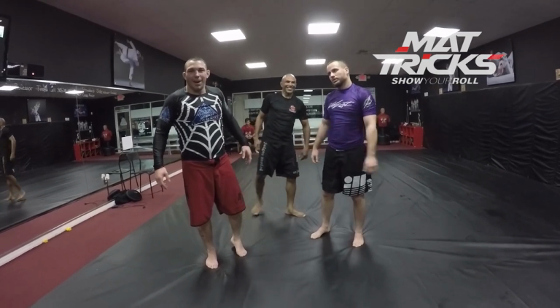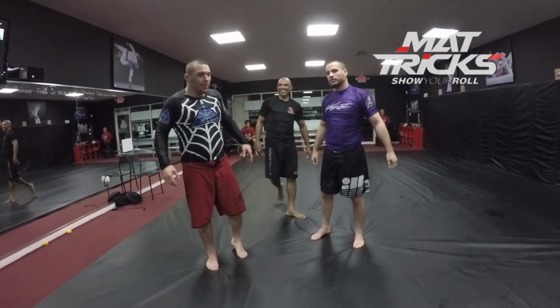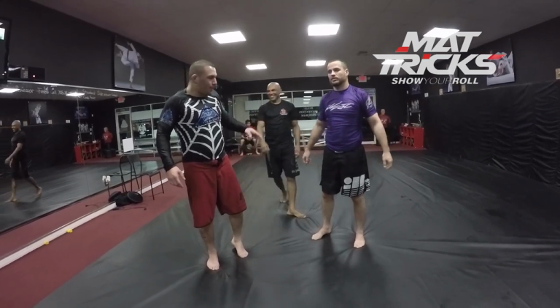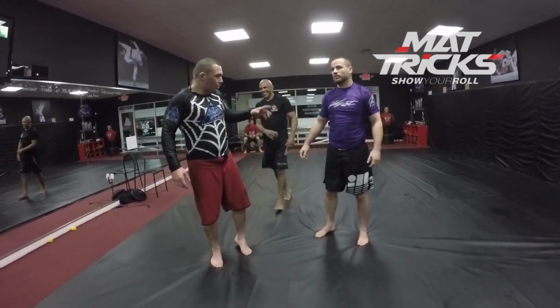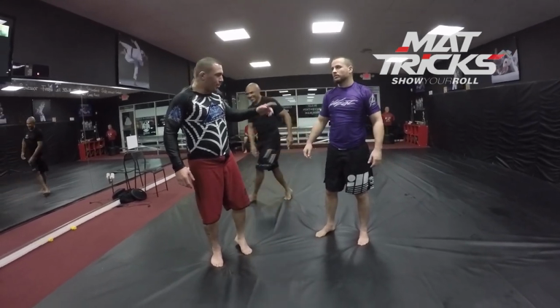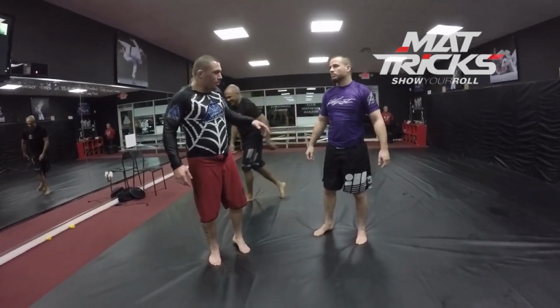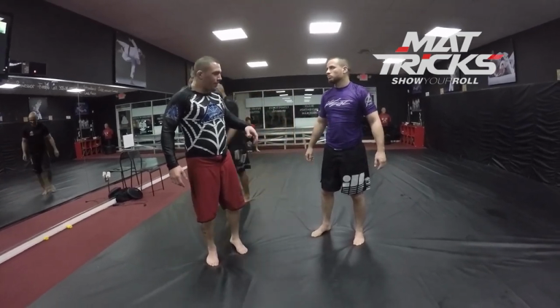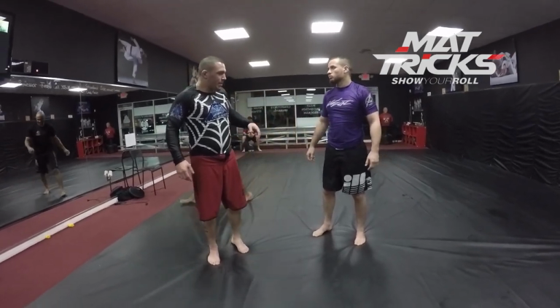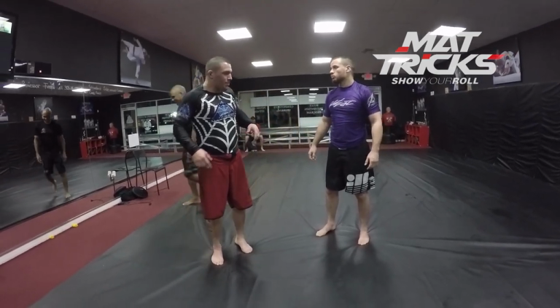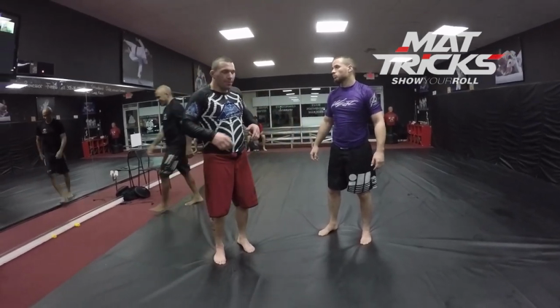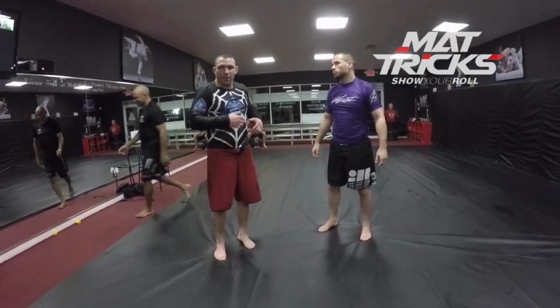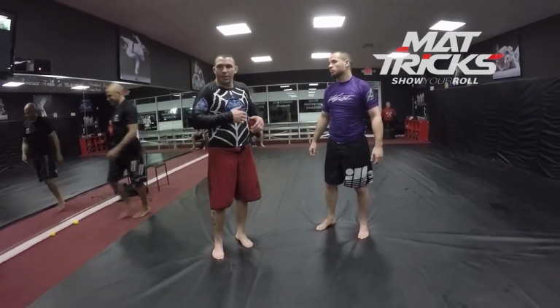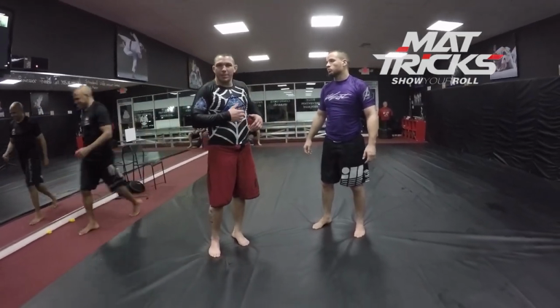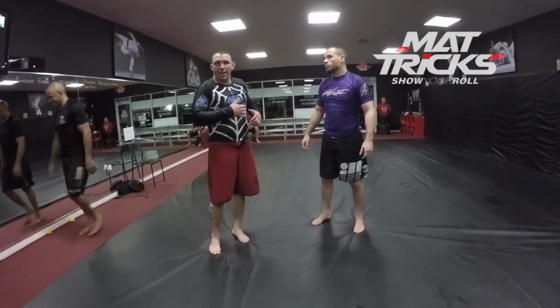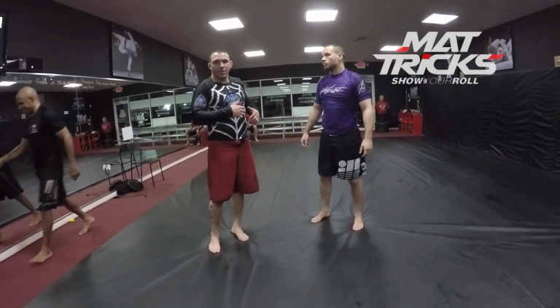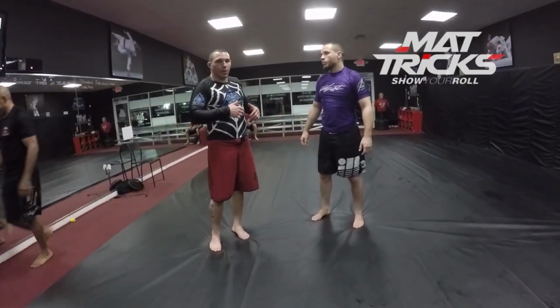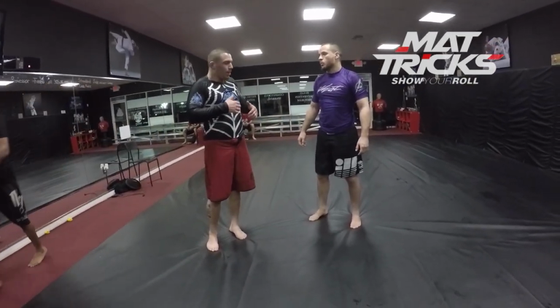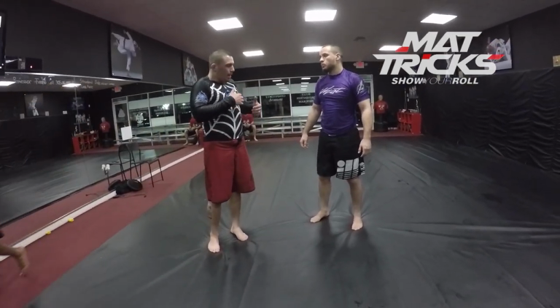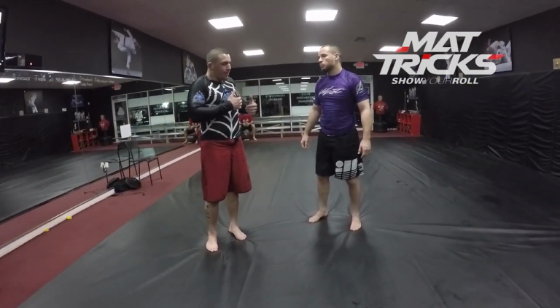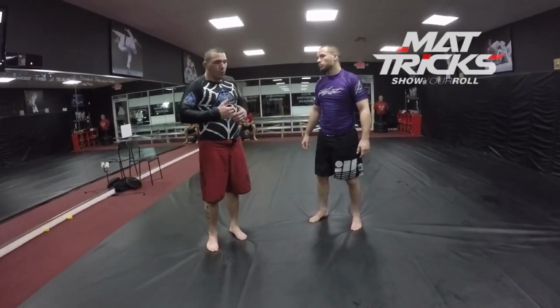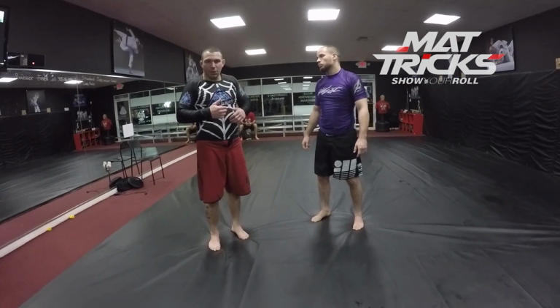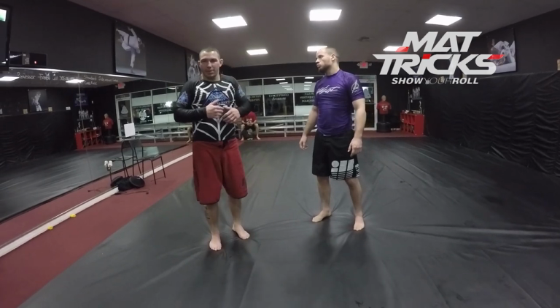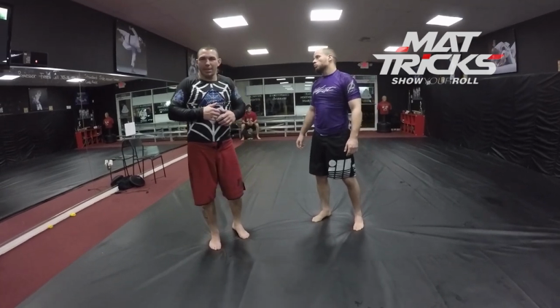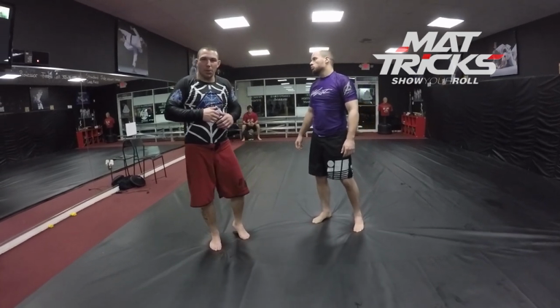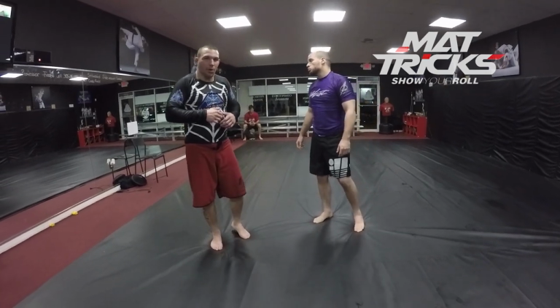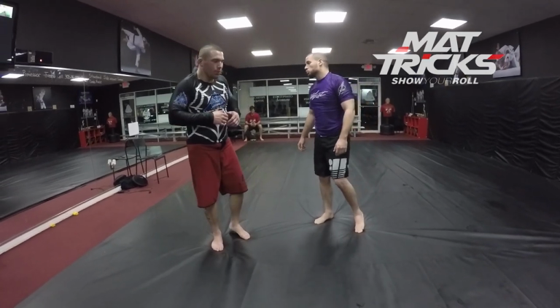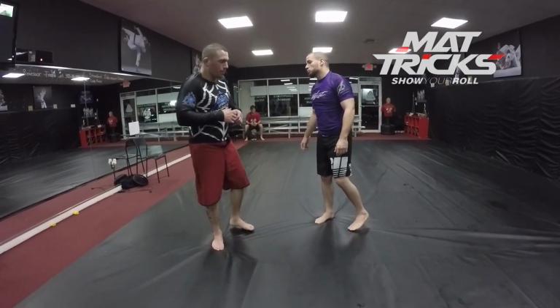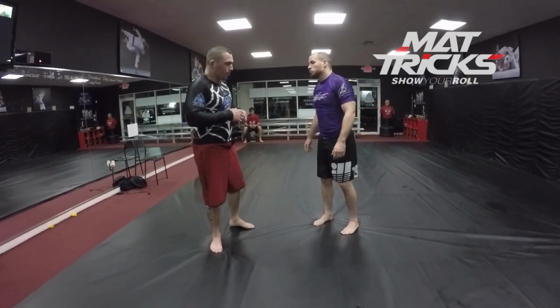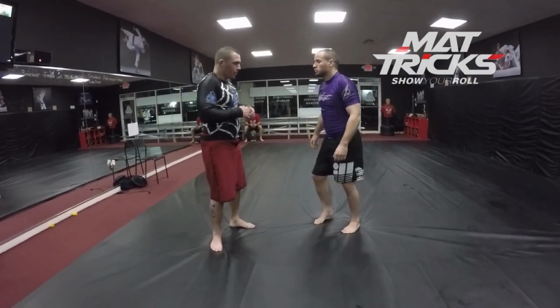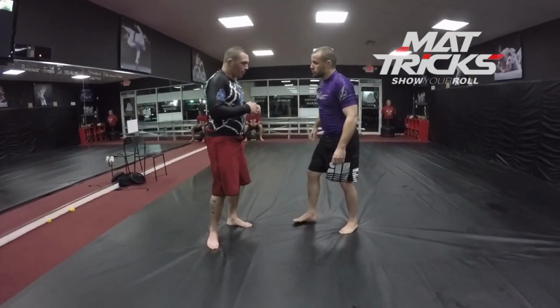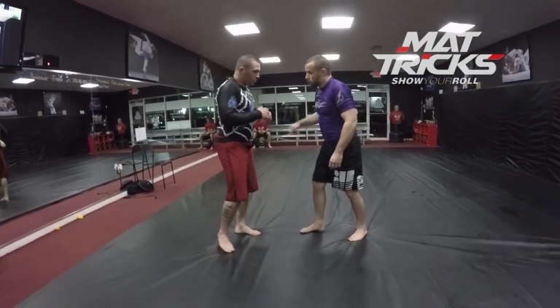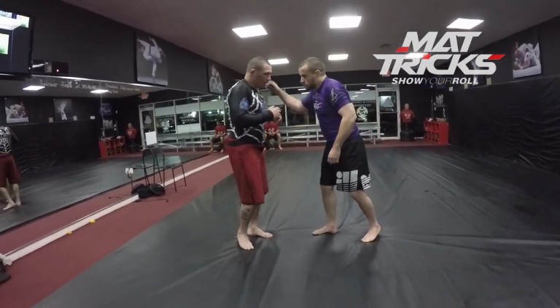I'm going to show you guys one of my favorite setups off of a standing where I hit the Russian into the Imanari roll, so let's get right to it.